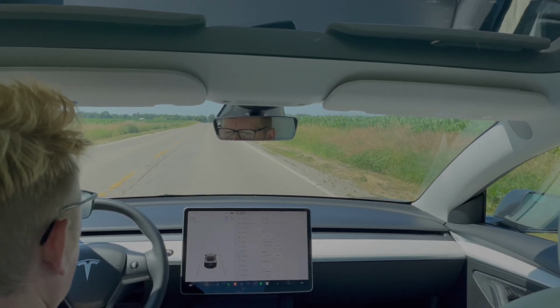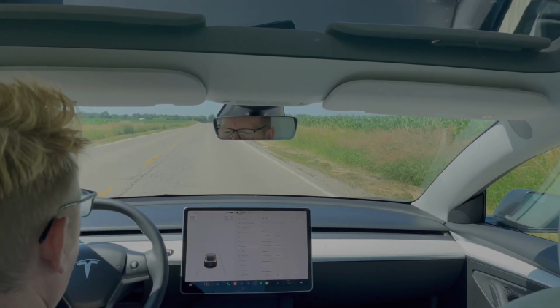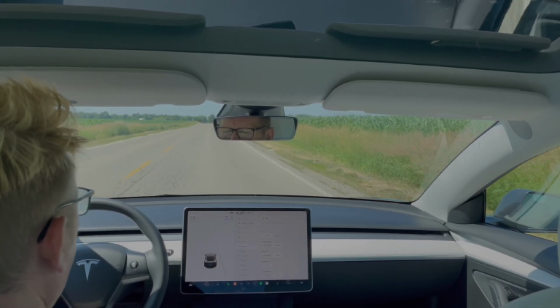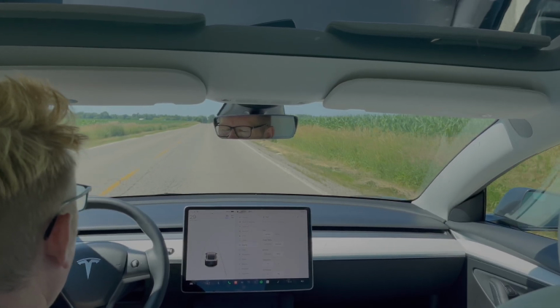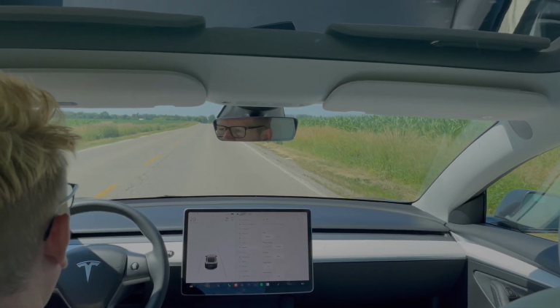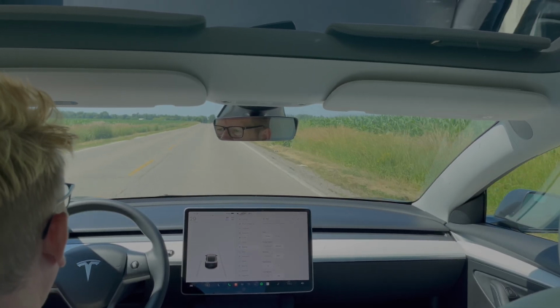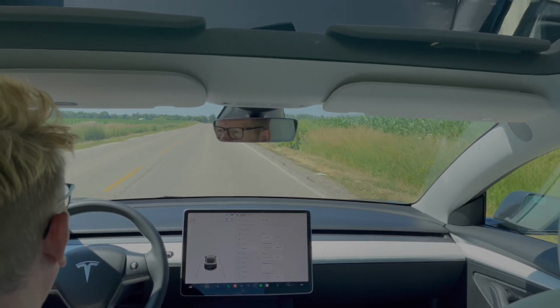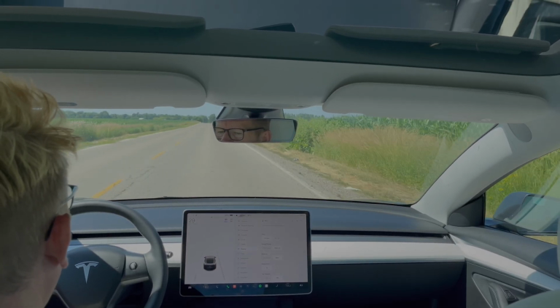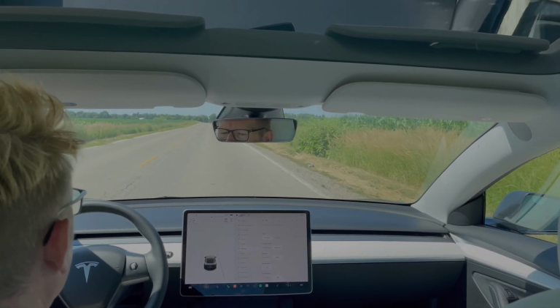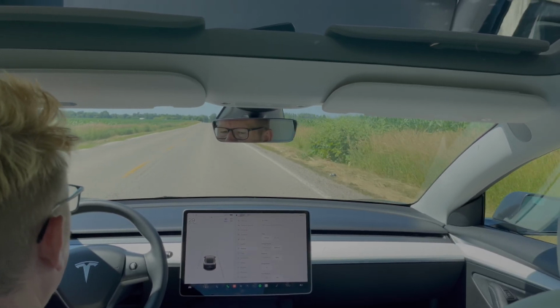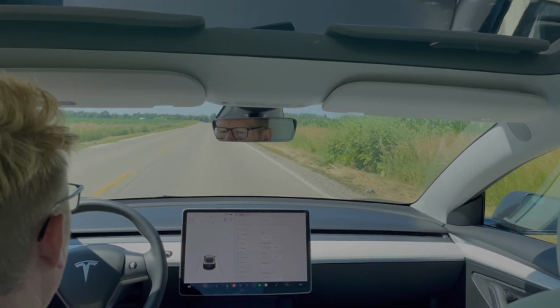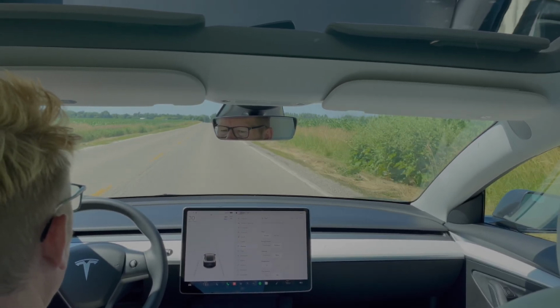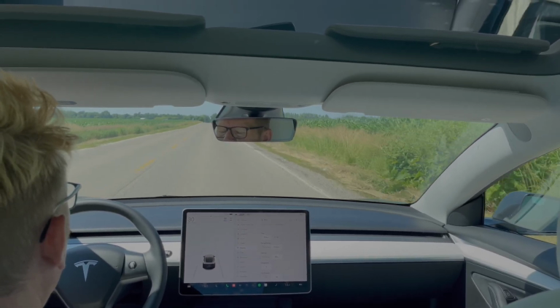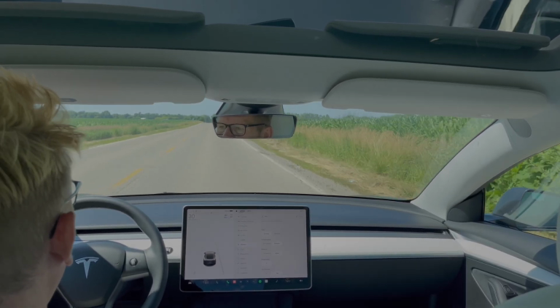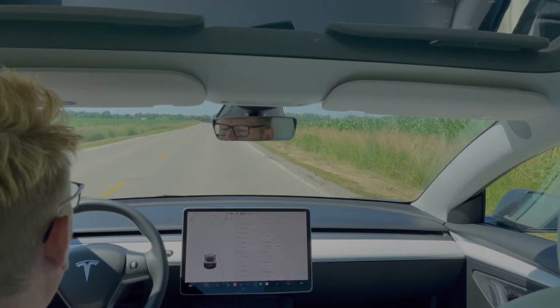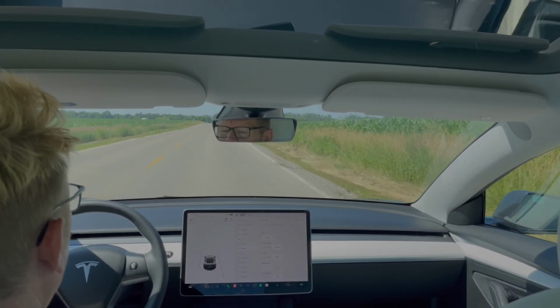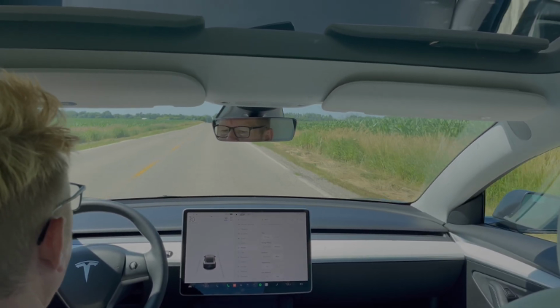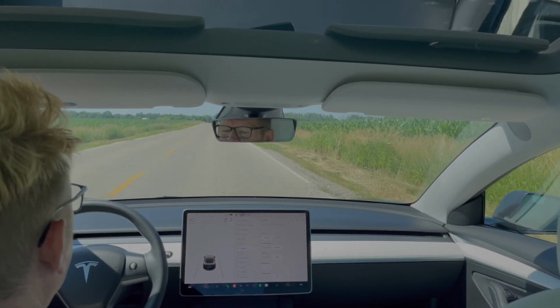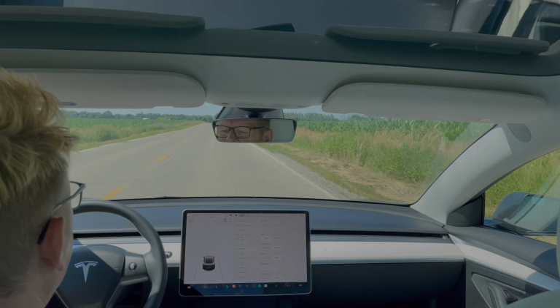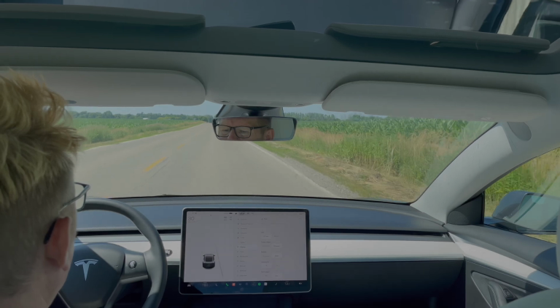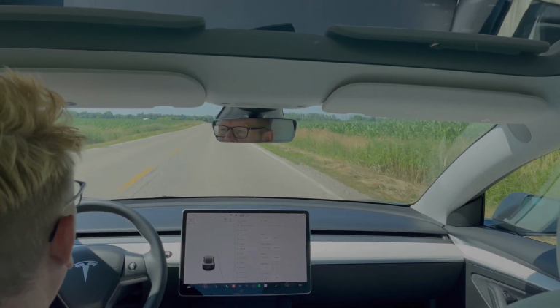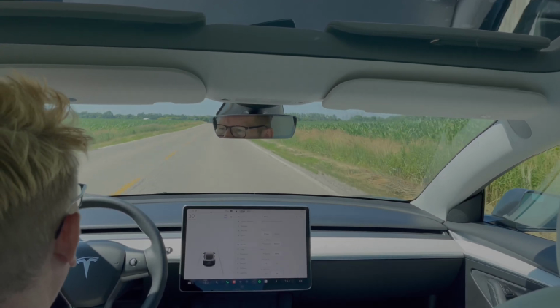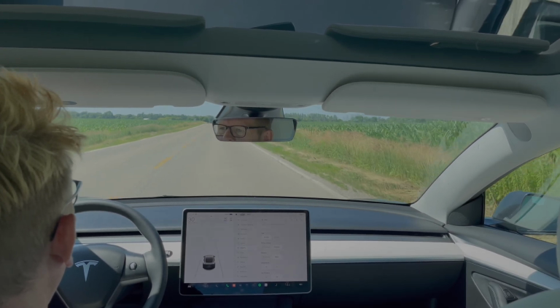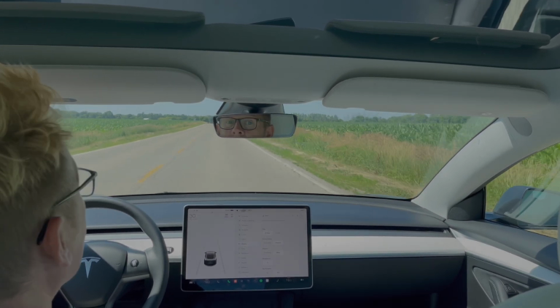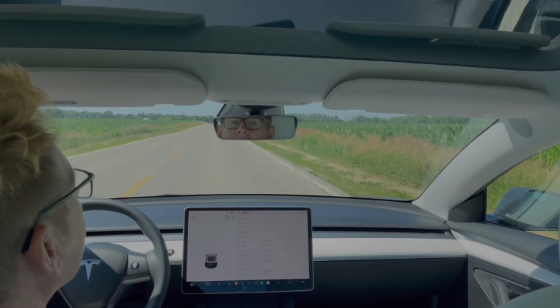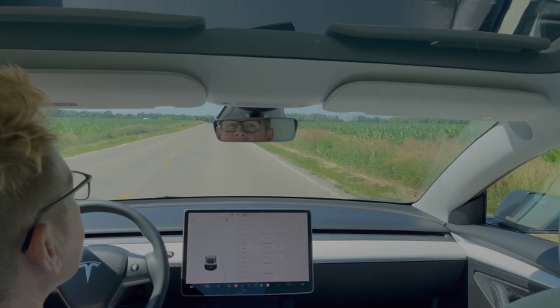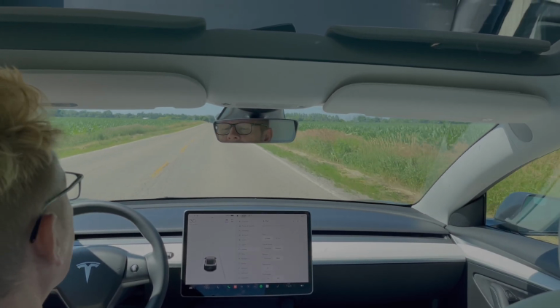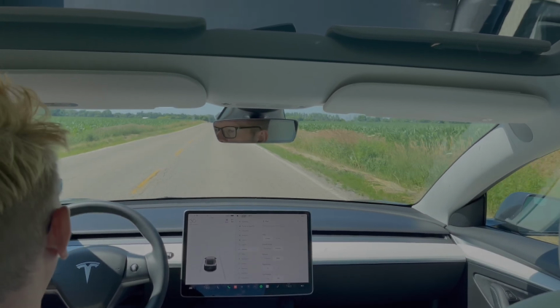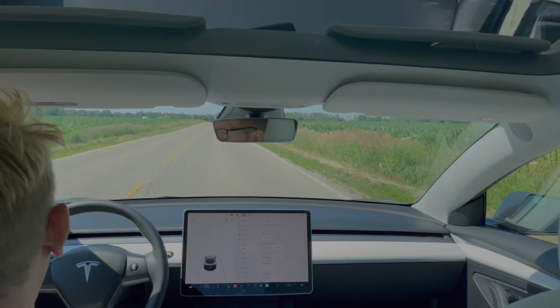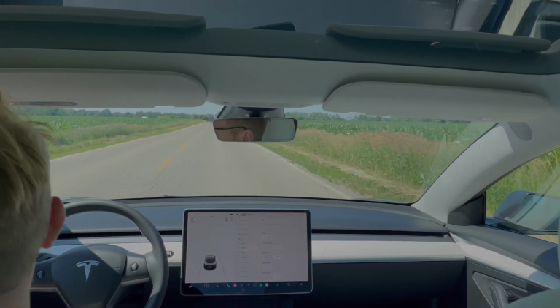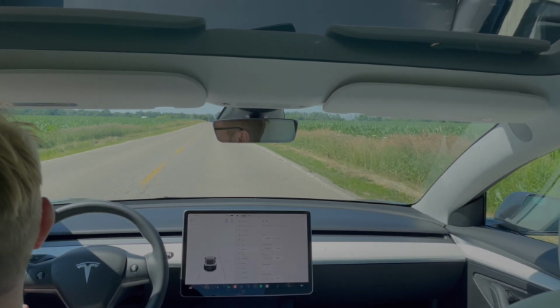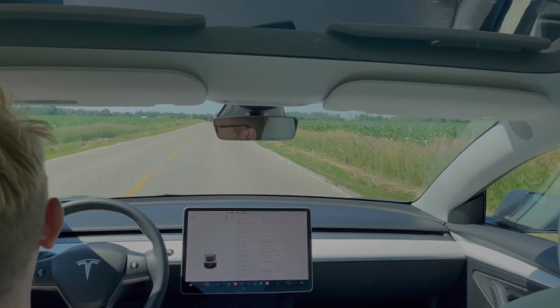This is at 30 miles per hour, which is 48 kilometers an hour, just for that.